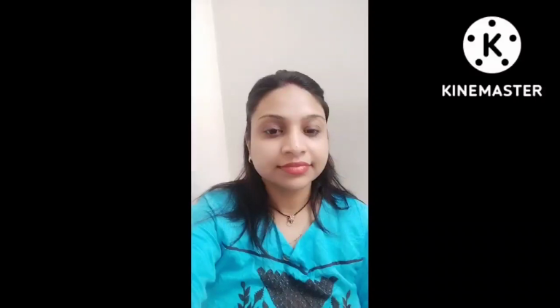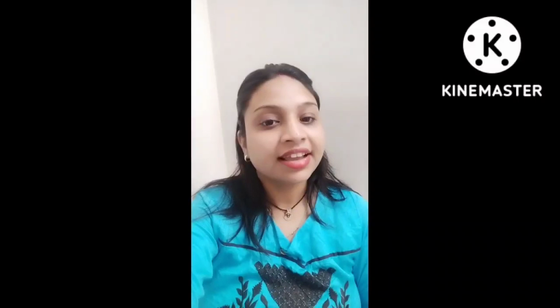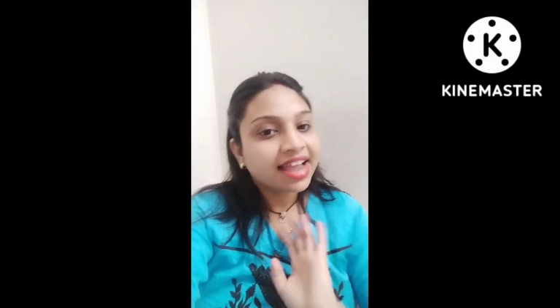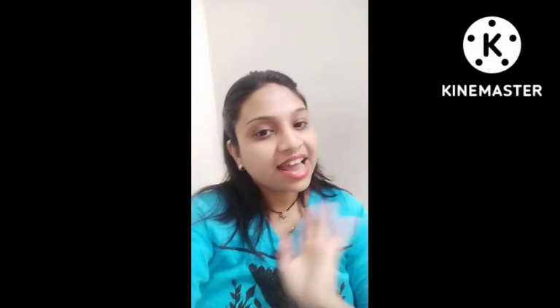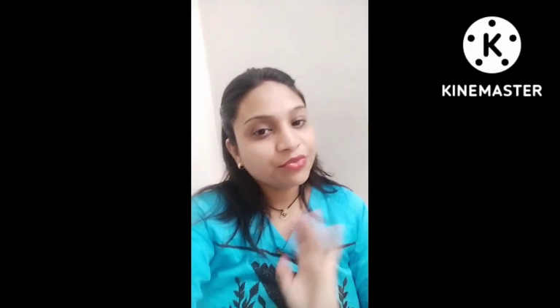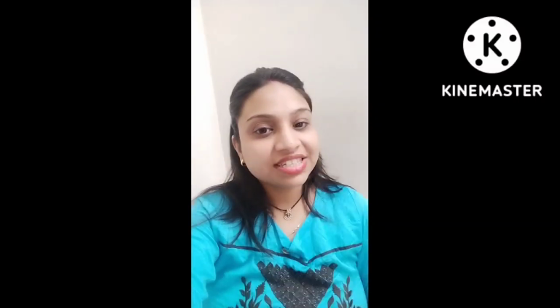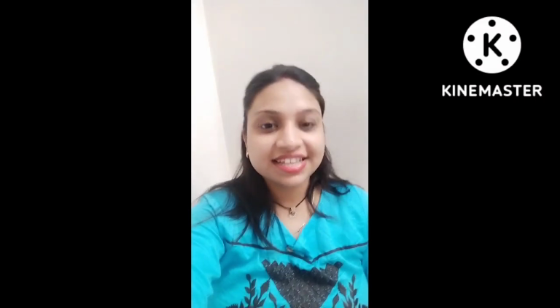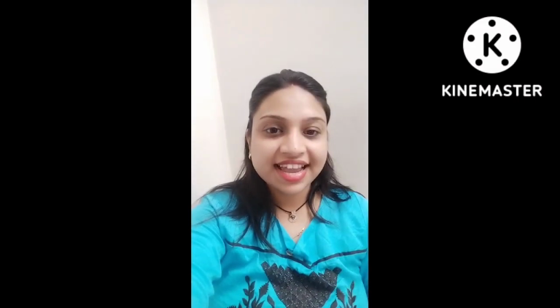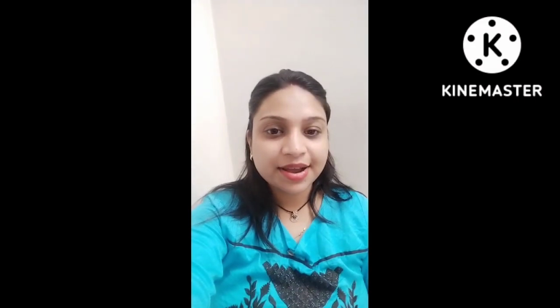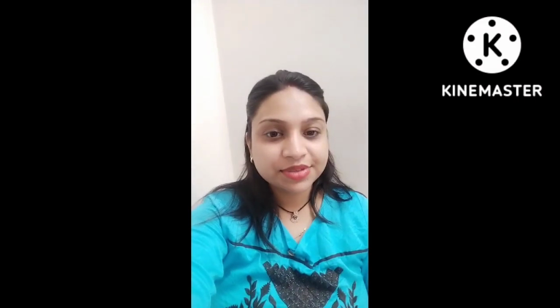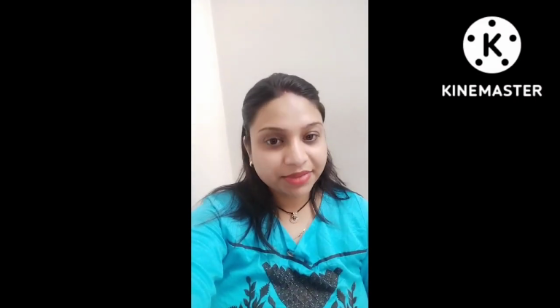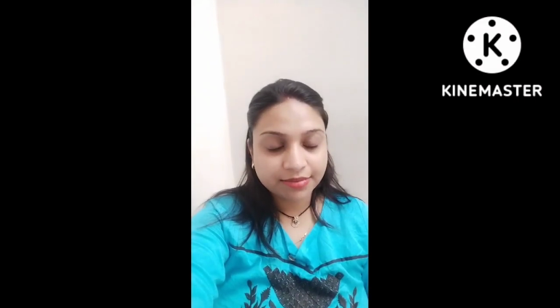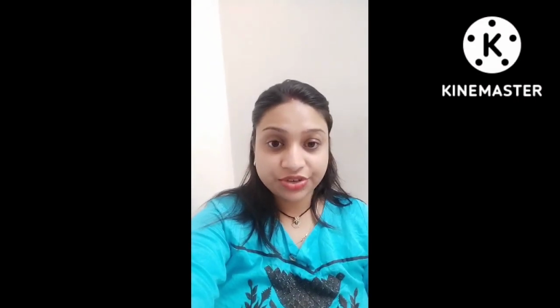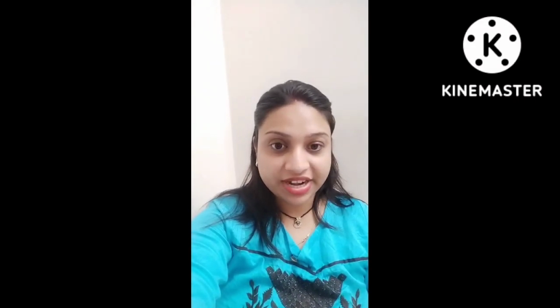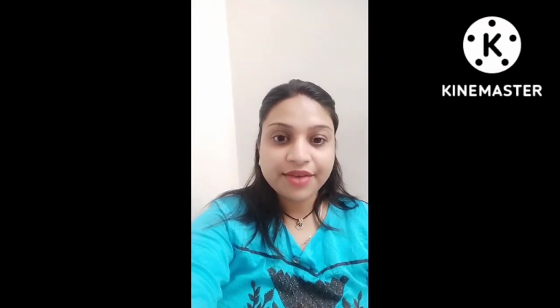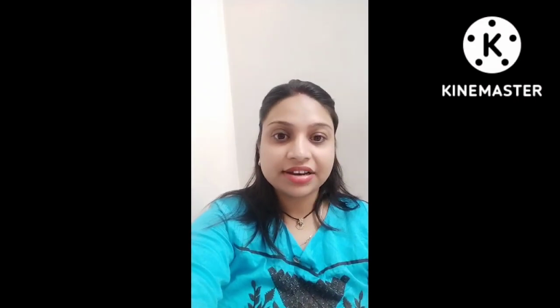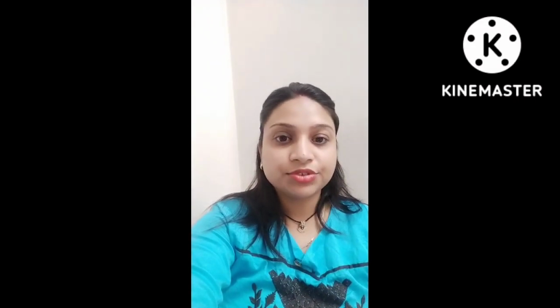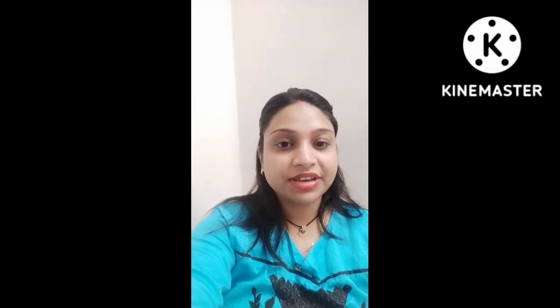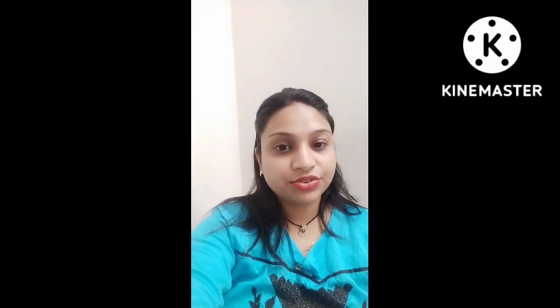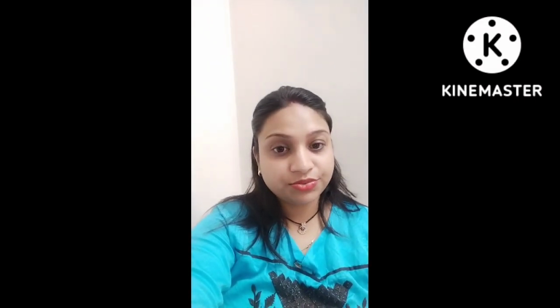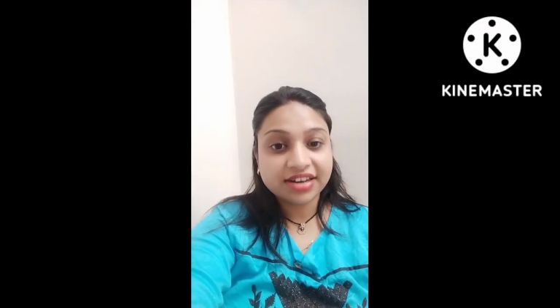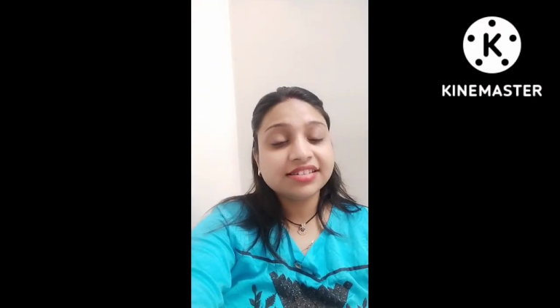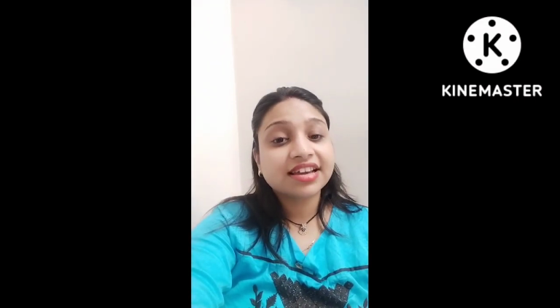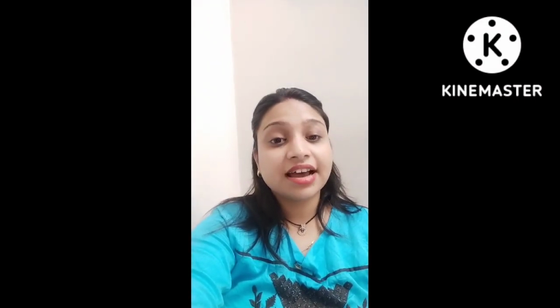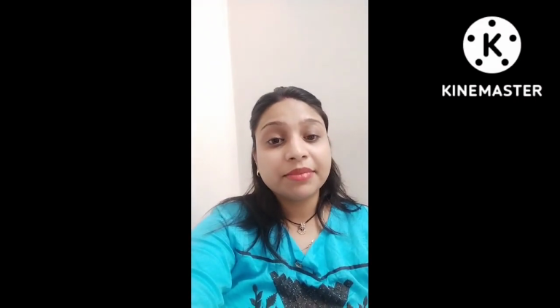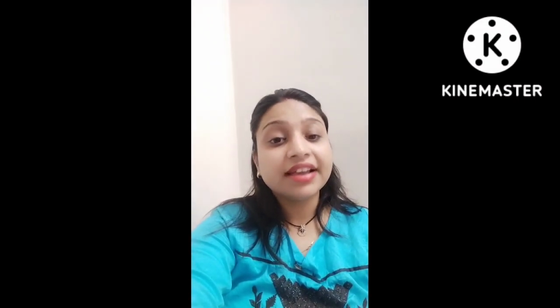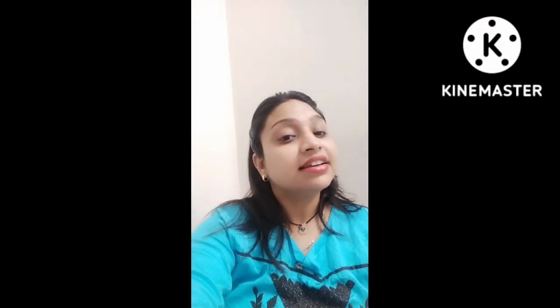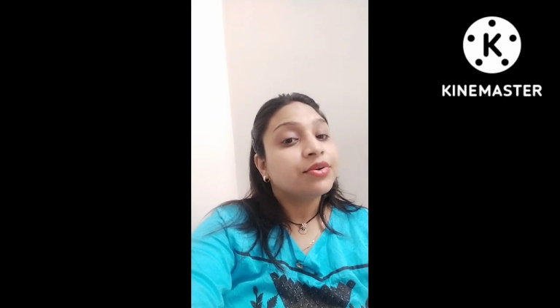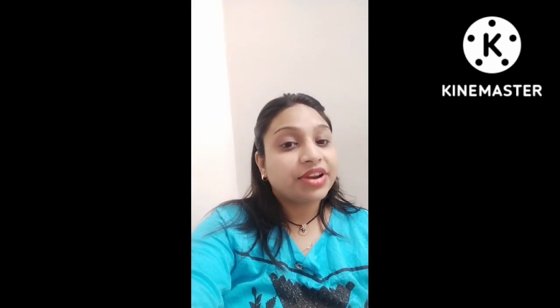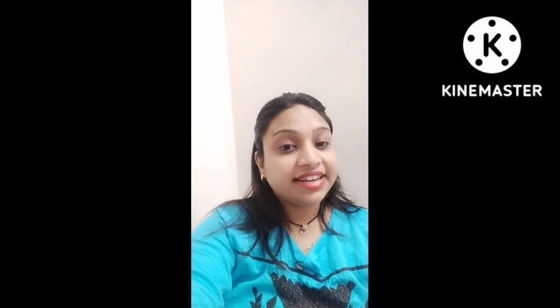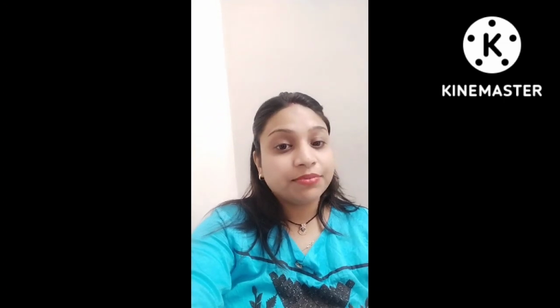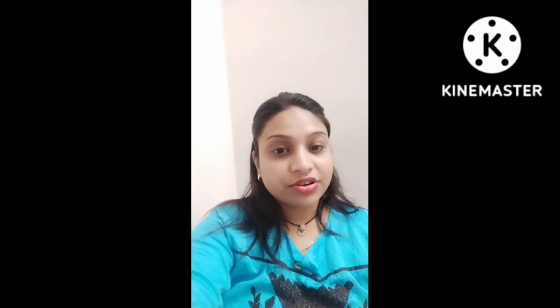Hello friends, how are you? My name is Shivani. Welcome to my YouTube channel. The name of my channel is Variety Unboxing.